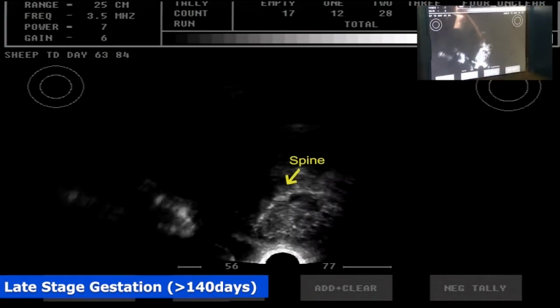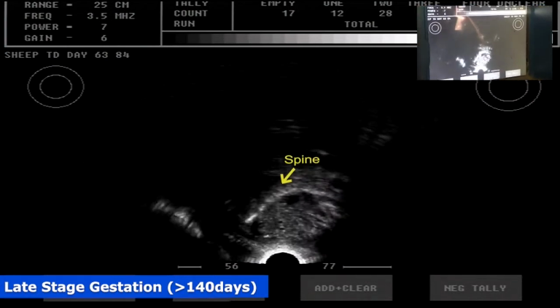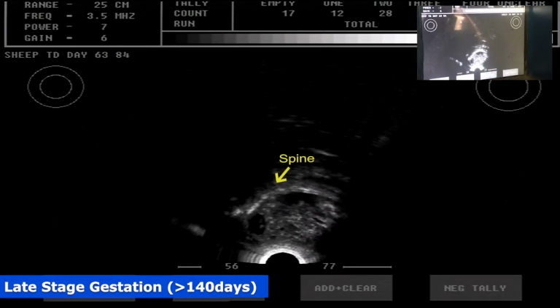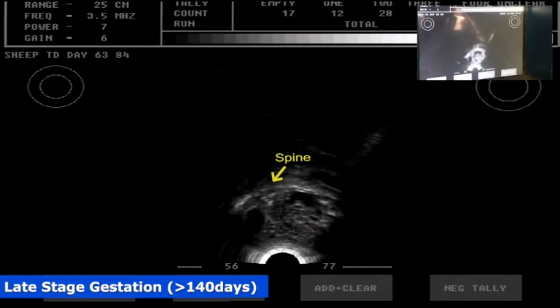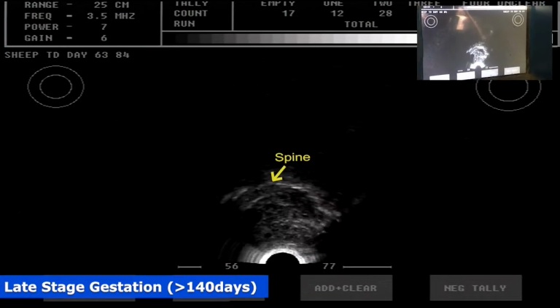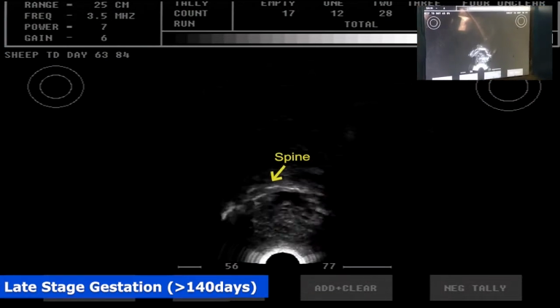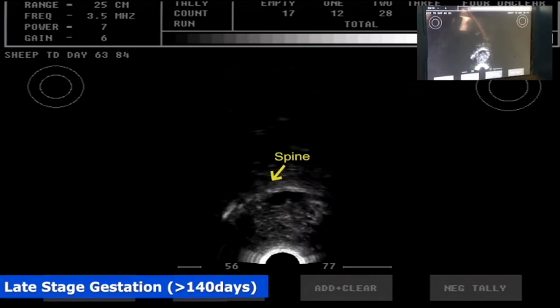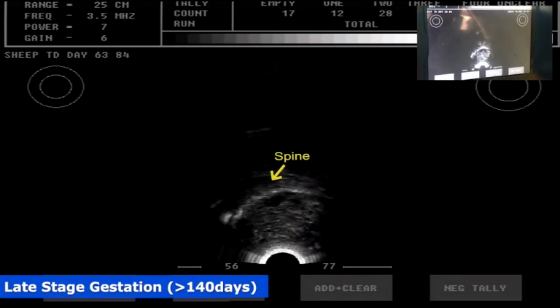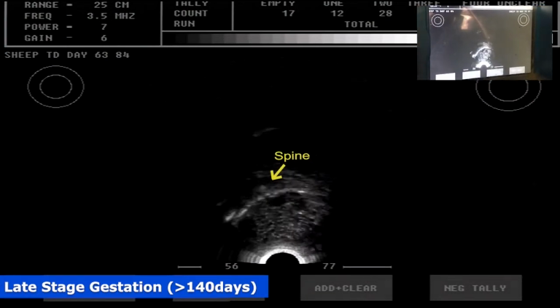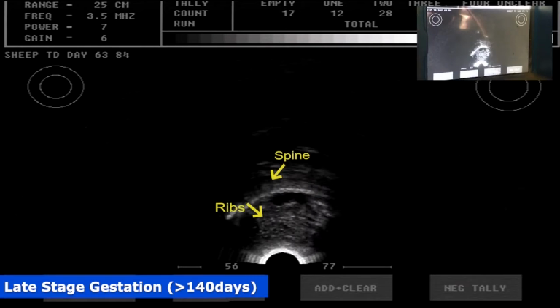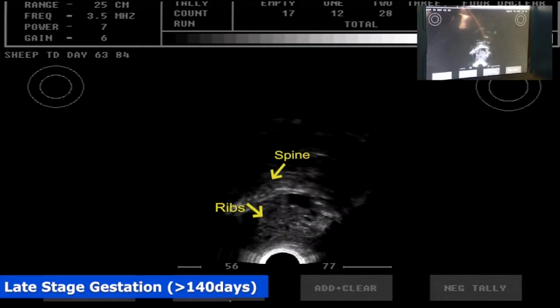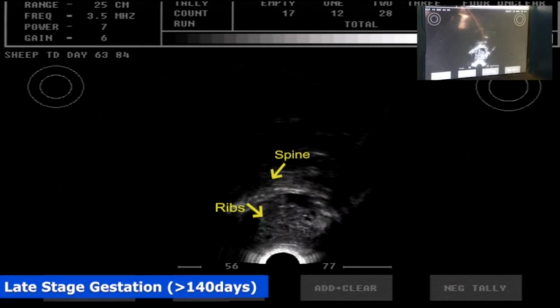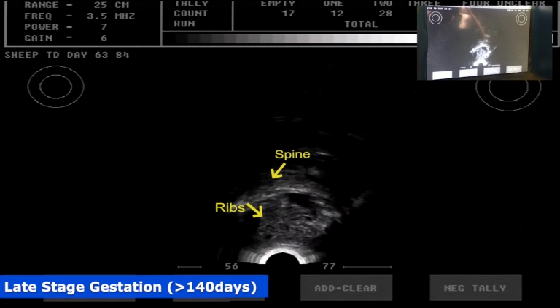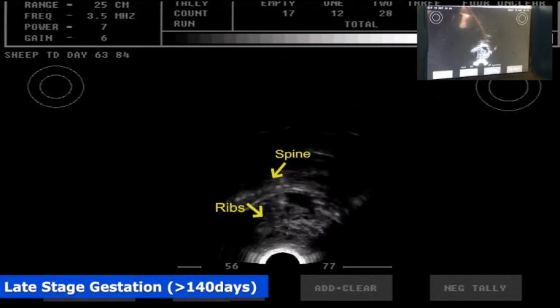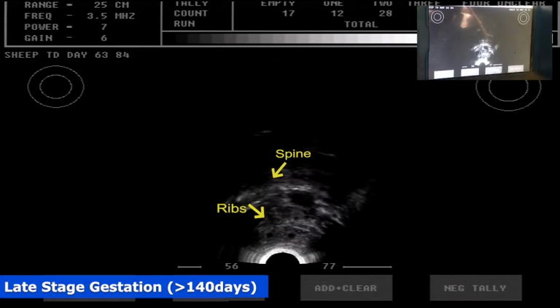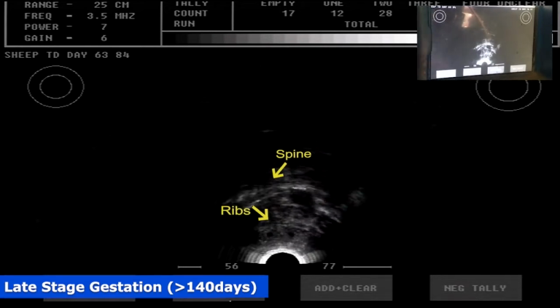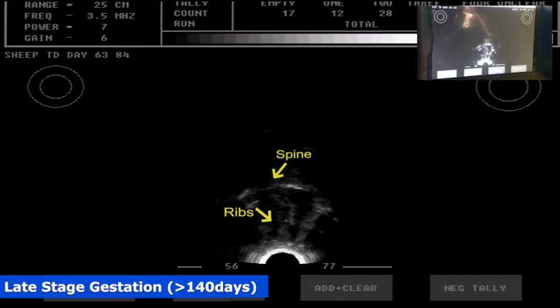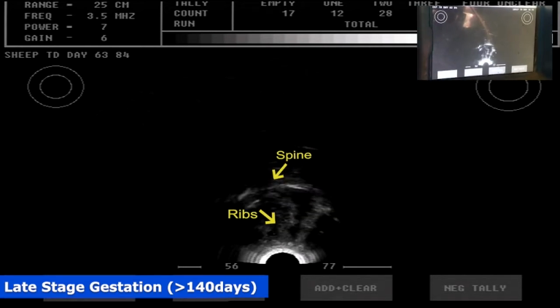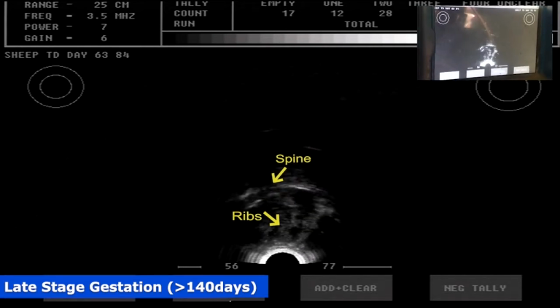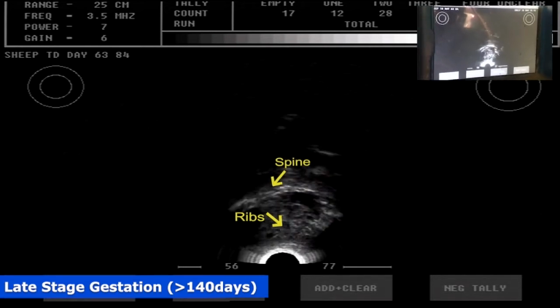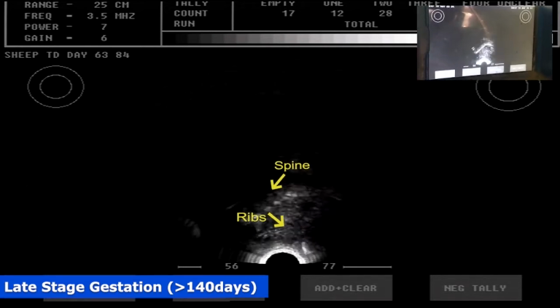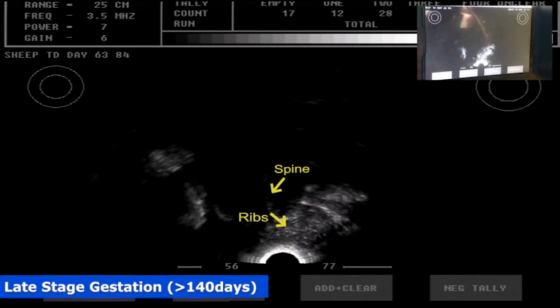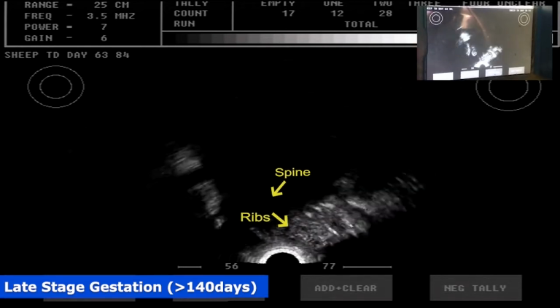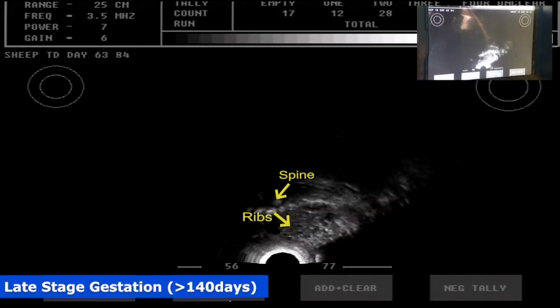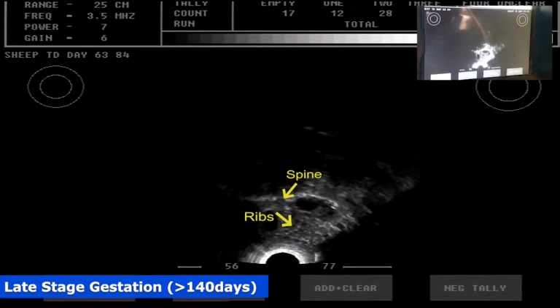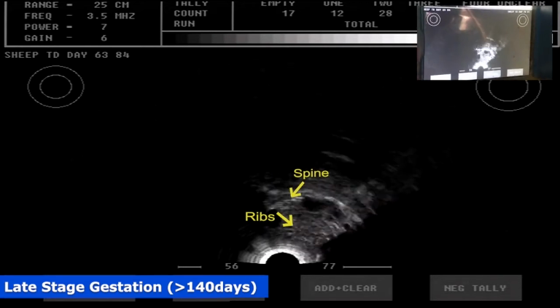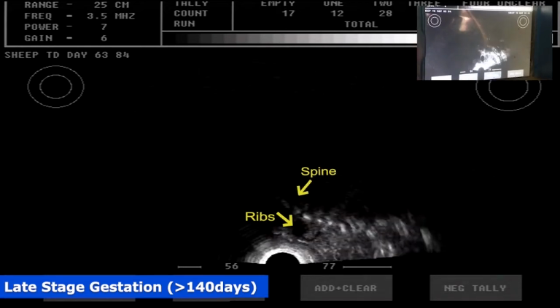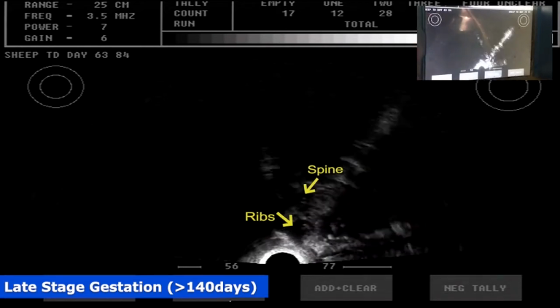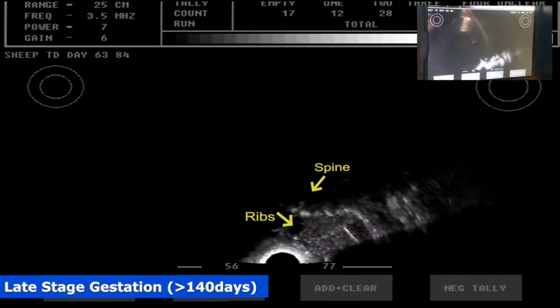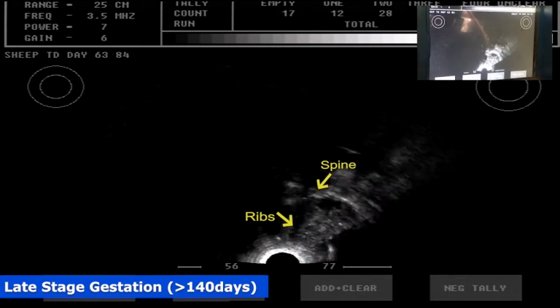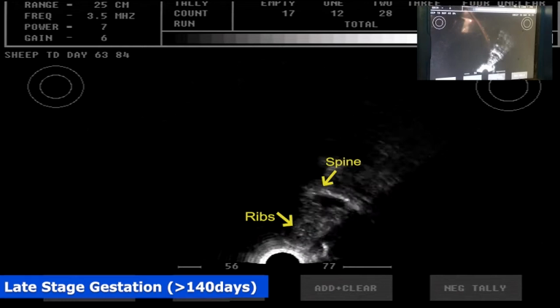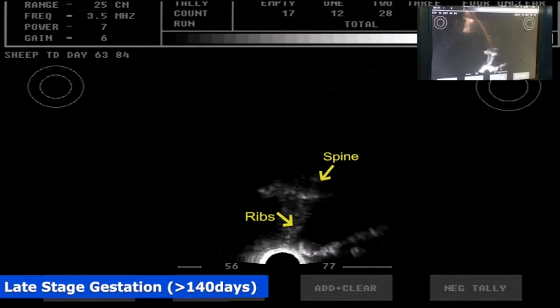Okay, so this is a ewe that has a full udder — she's about on the point of lambing. So Jason, point out what do you see on the screen?